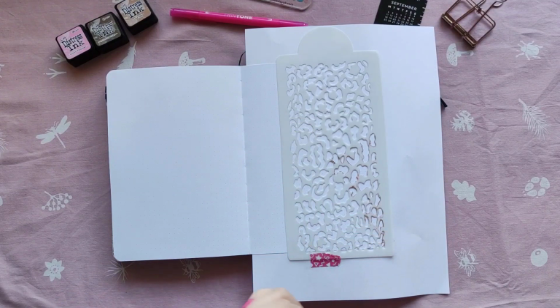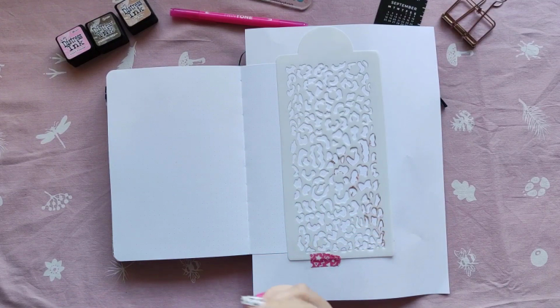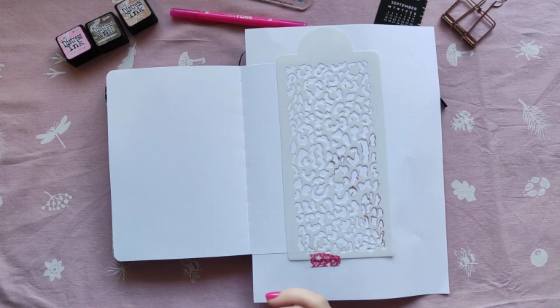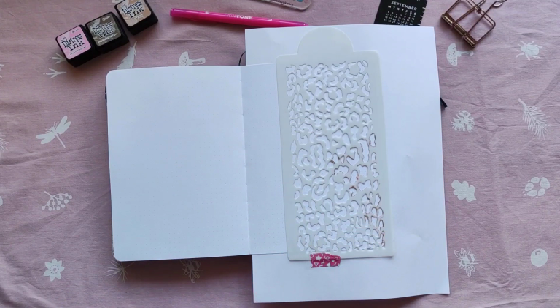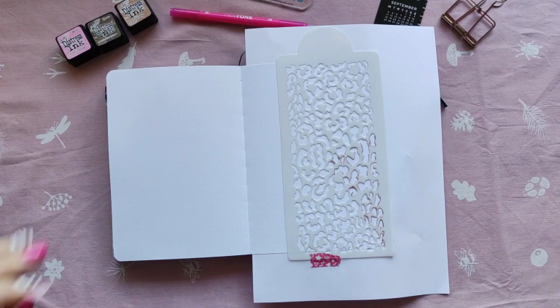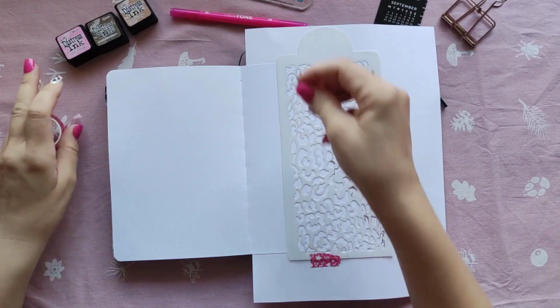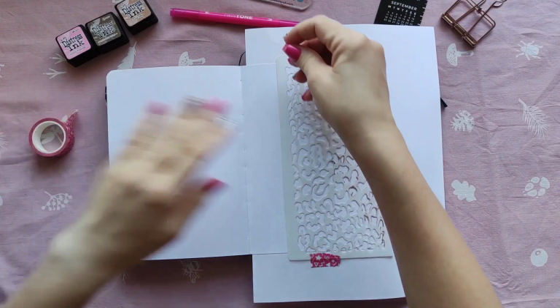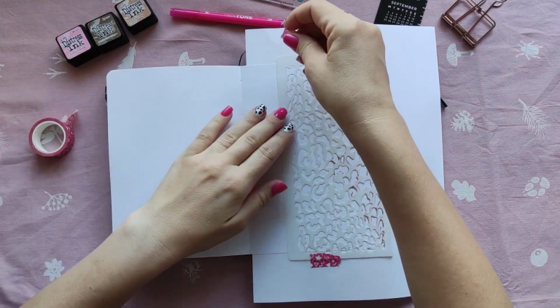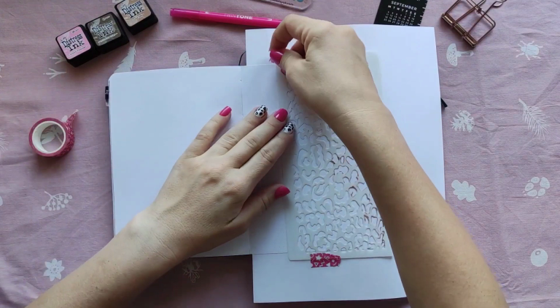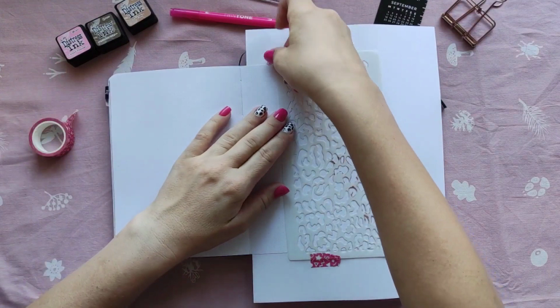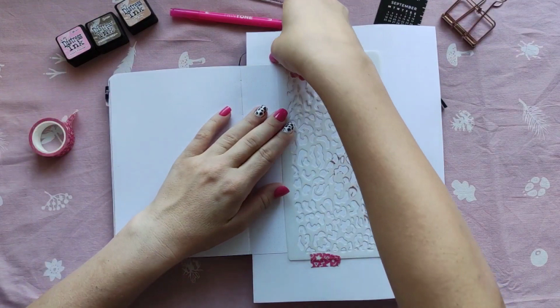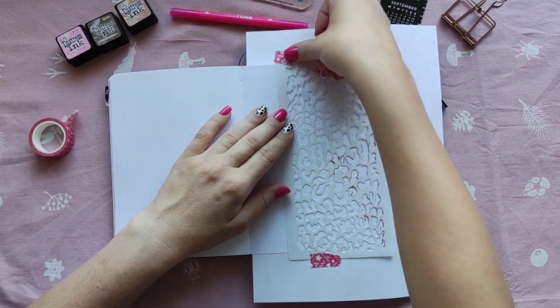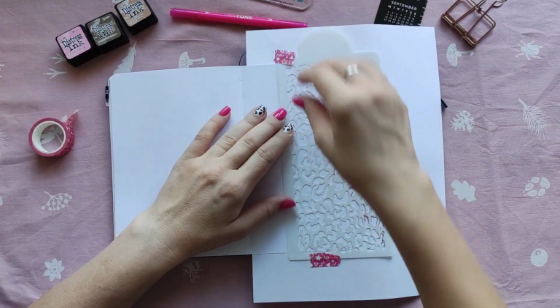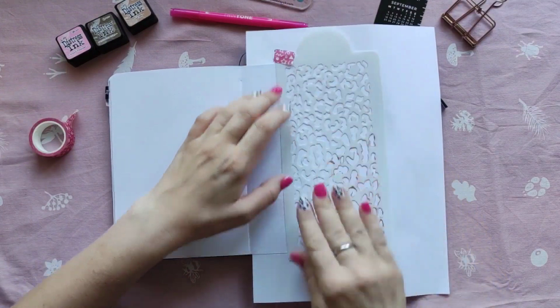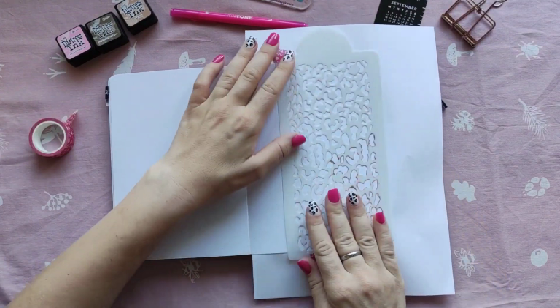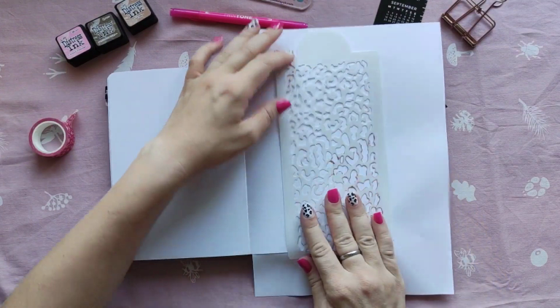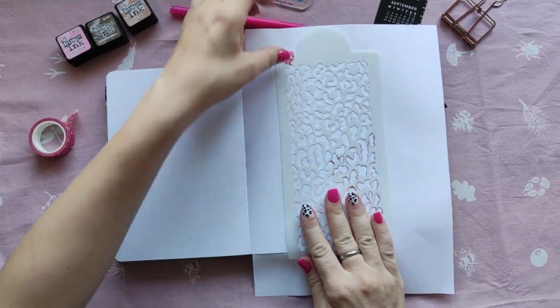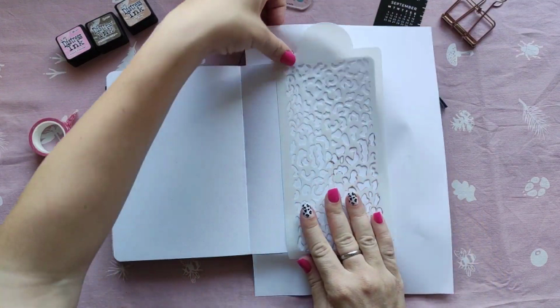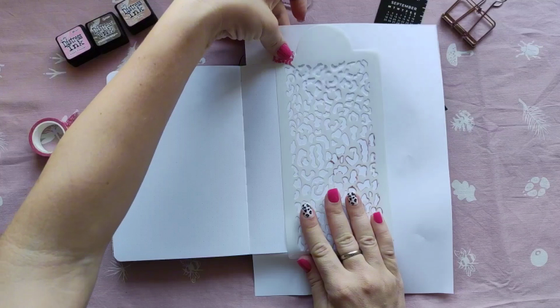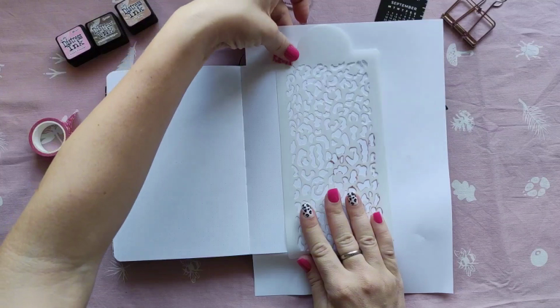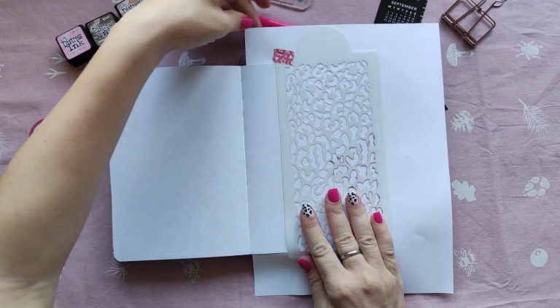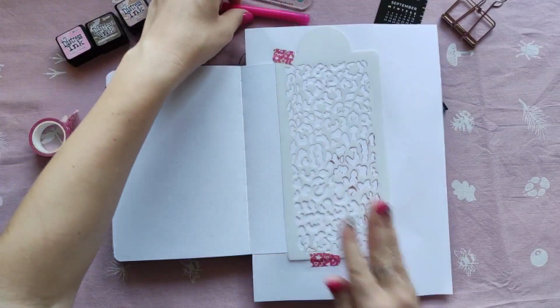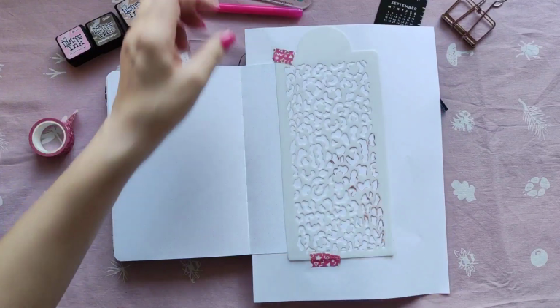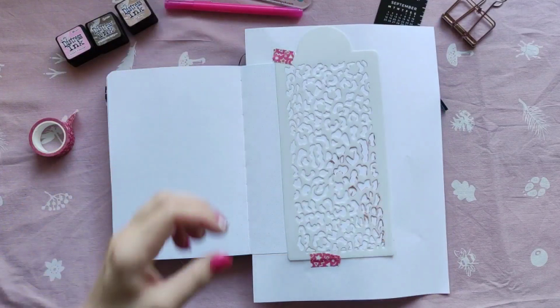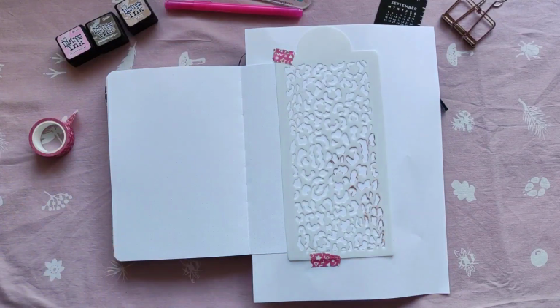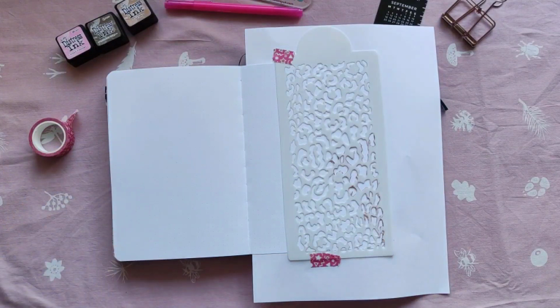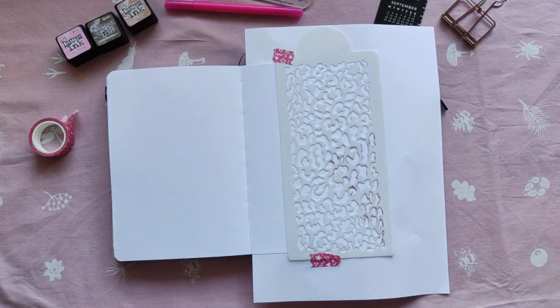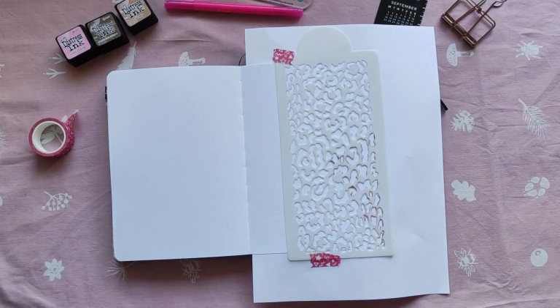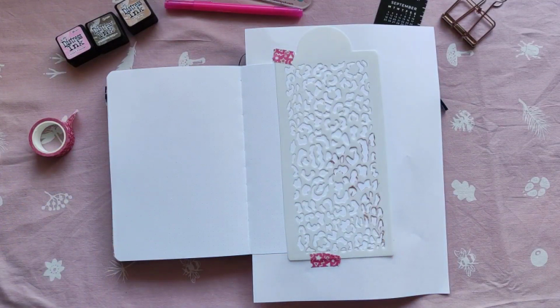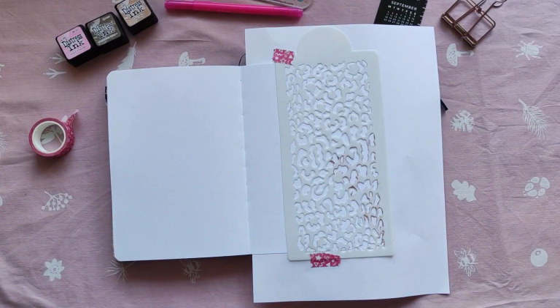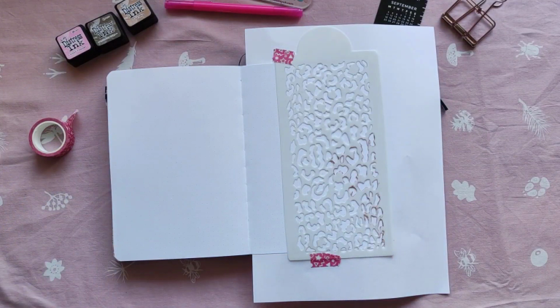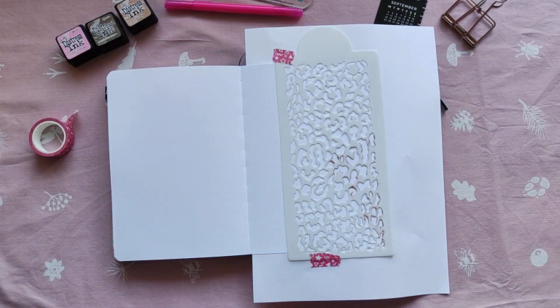So it's going to be leopard prints, pink, and Barbie quotes.